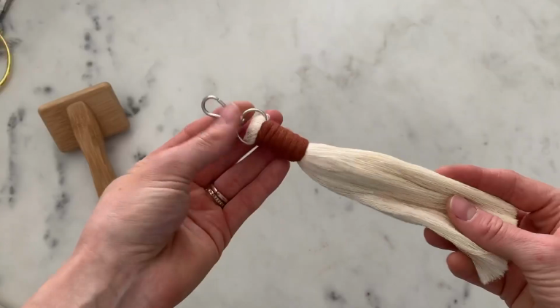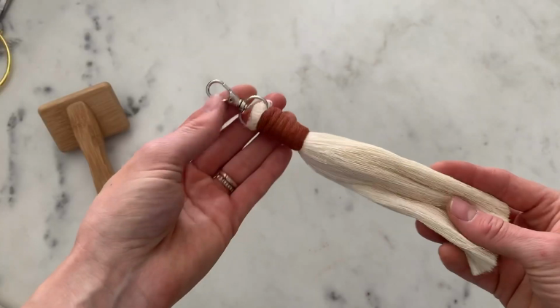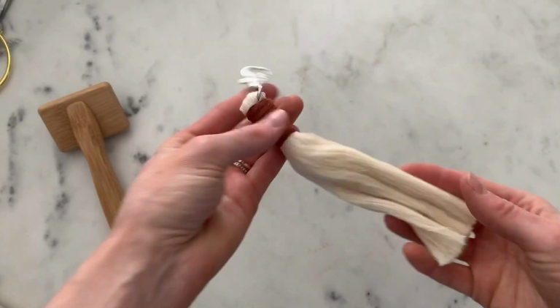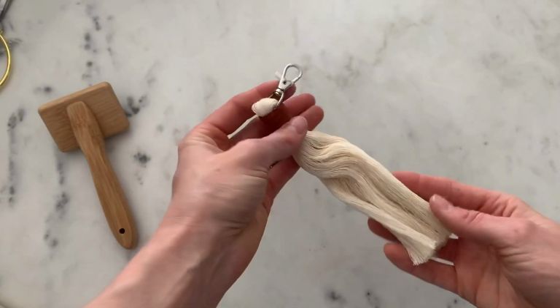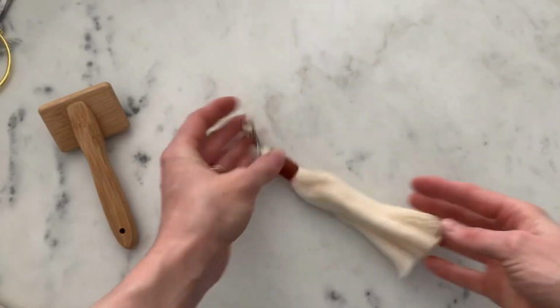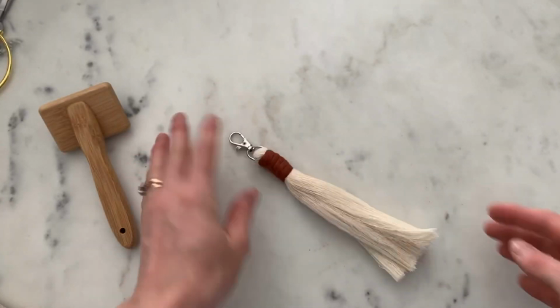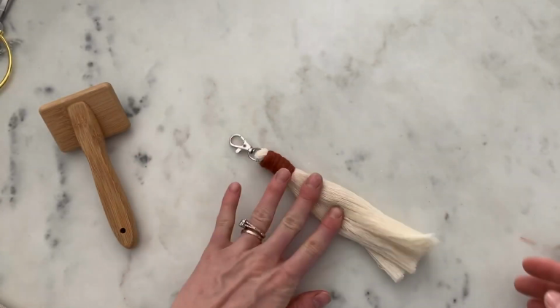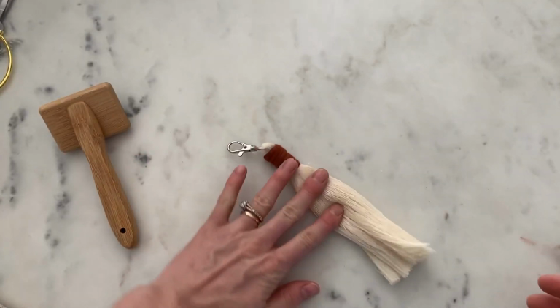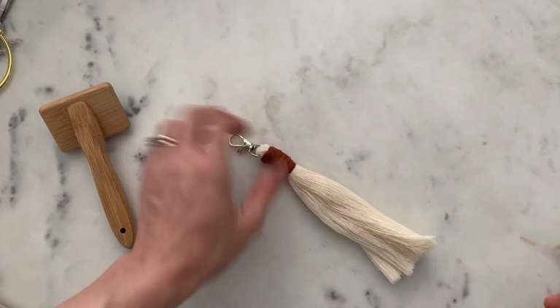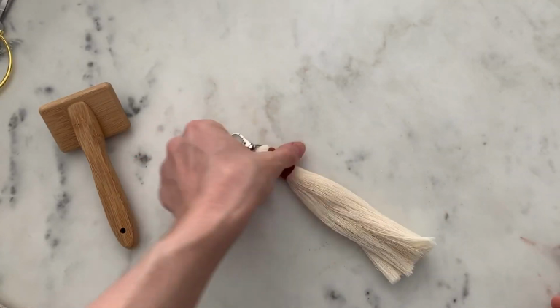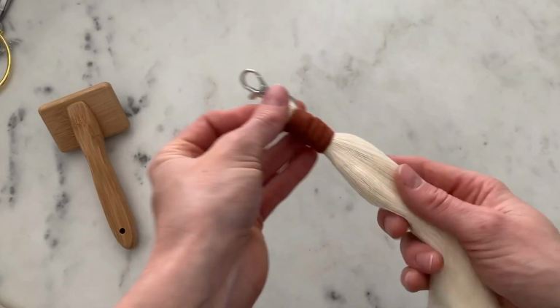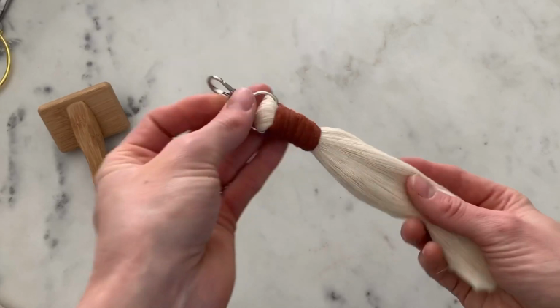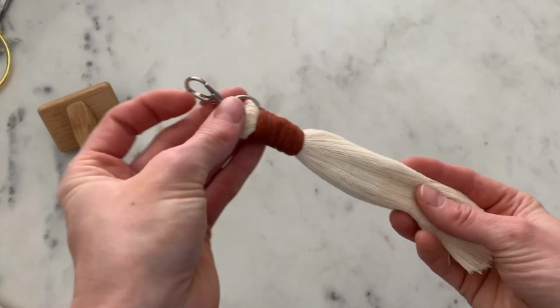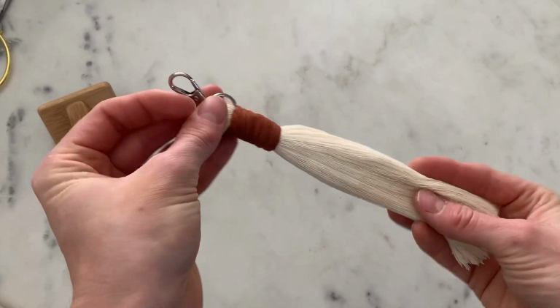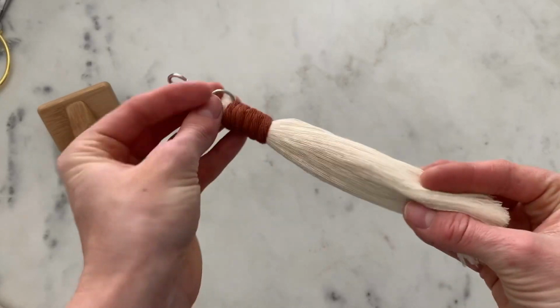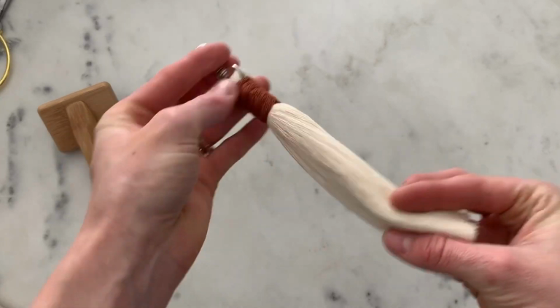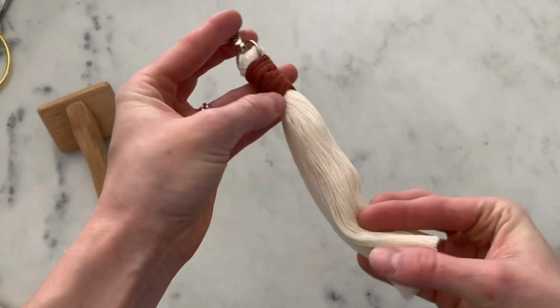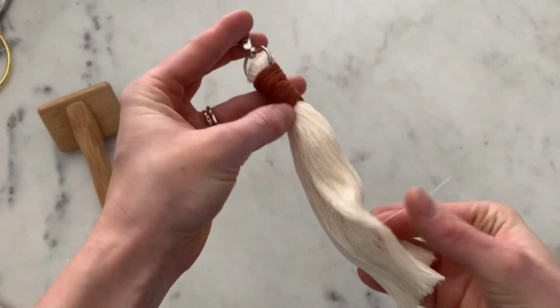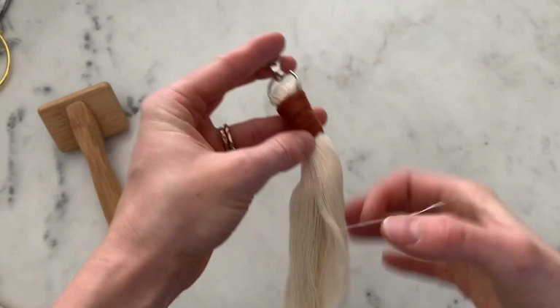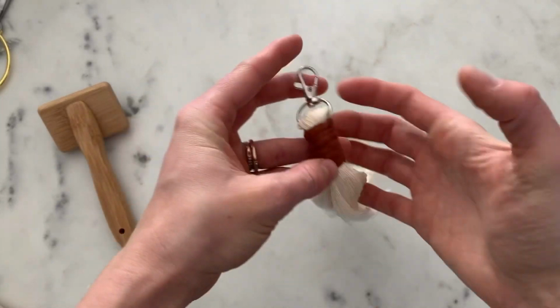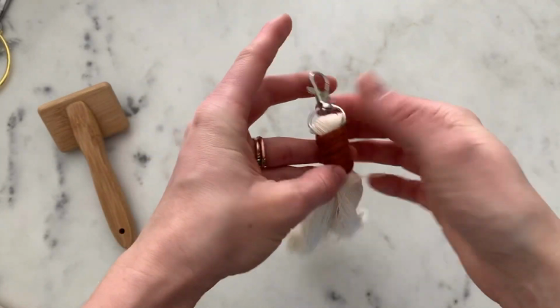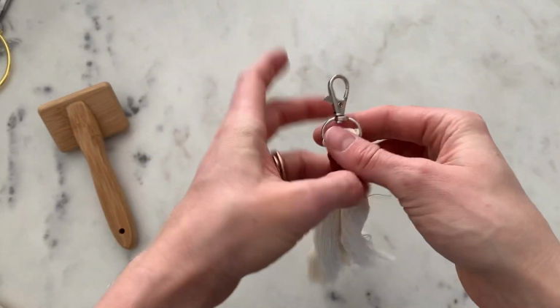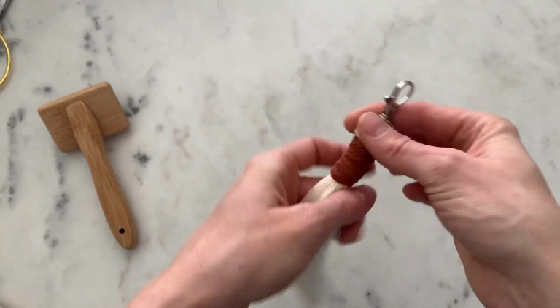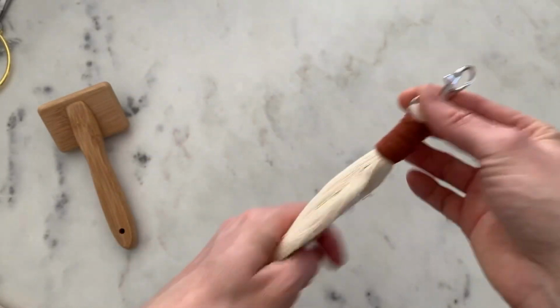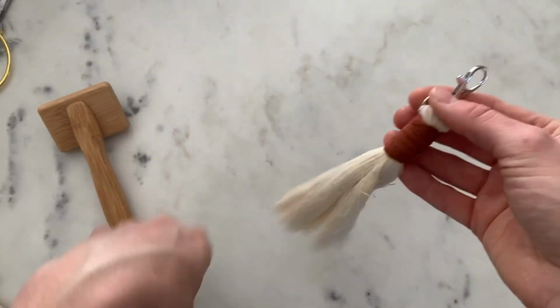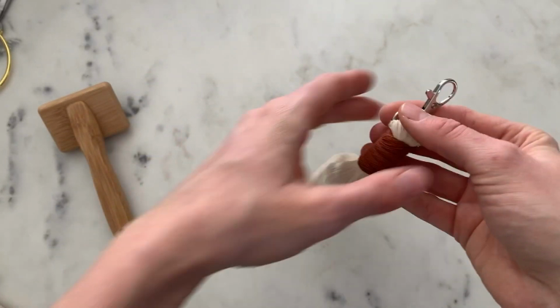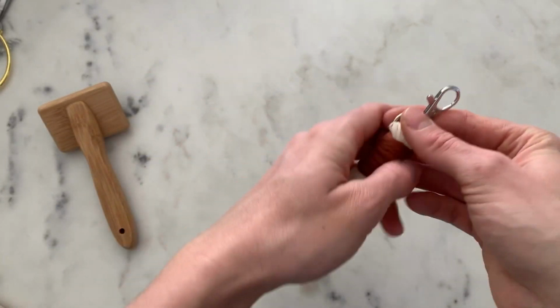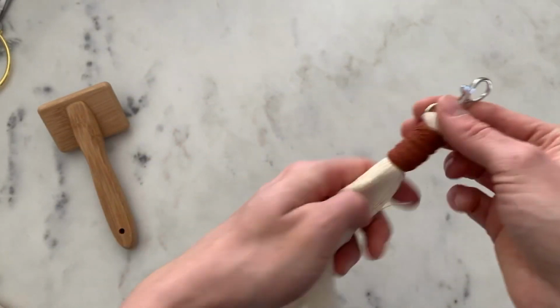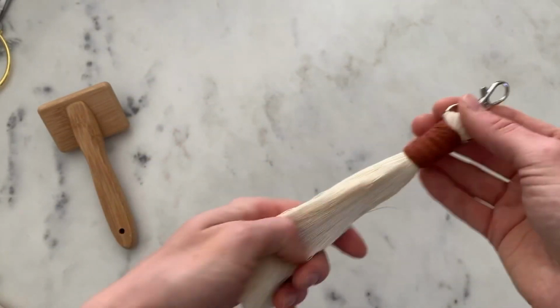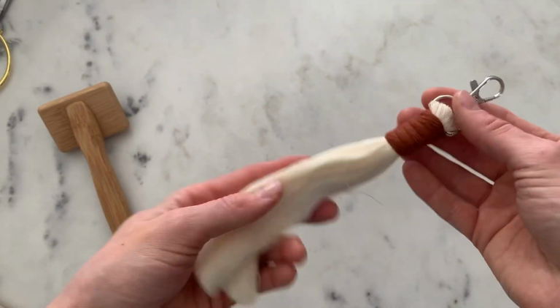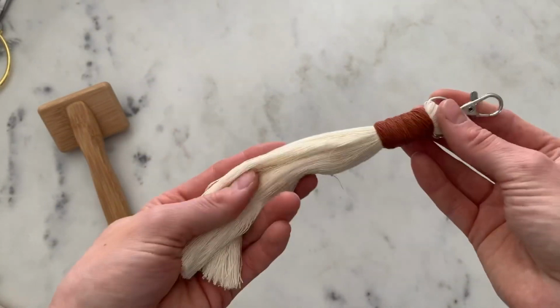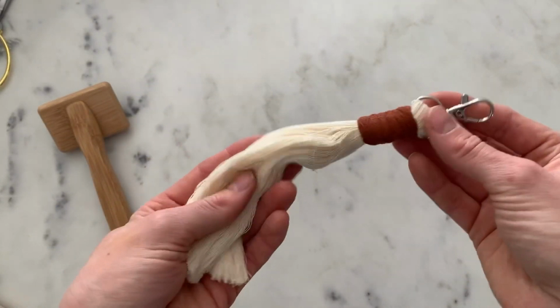And this is the finished product — look how cute that is! So simple to make, and they just make the cutest gifts too.